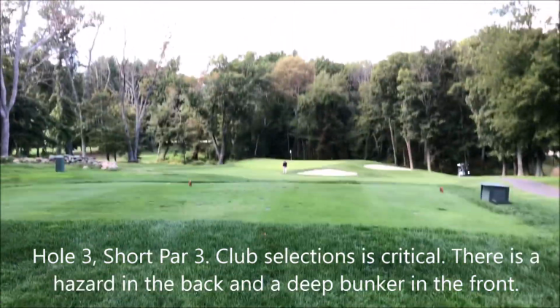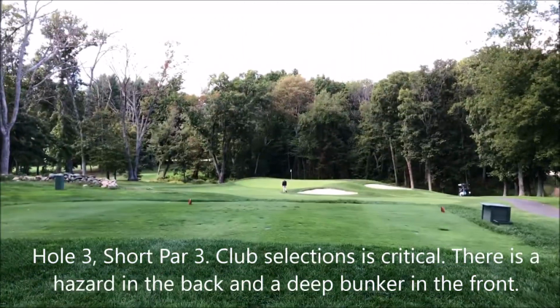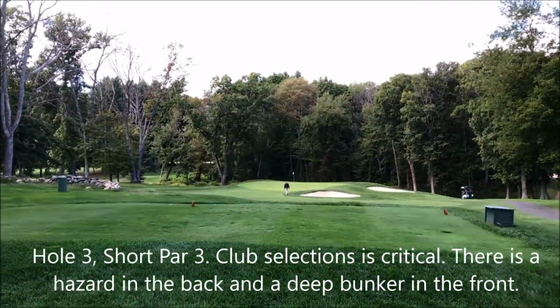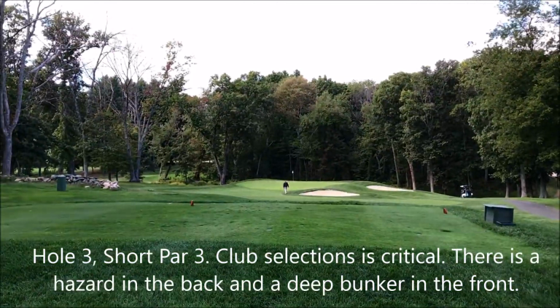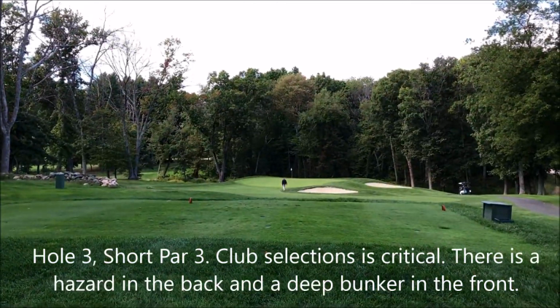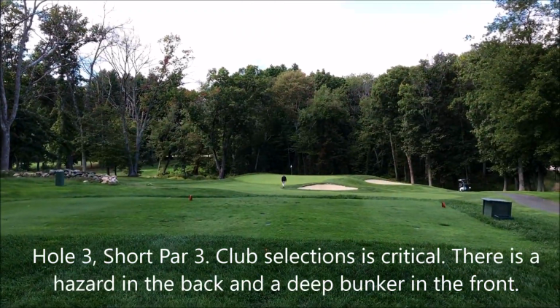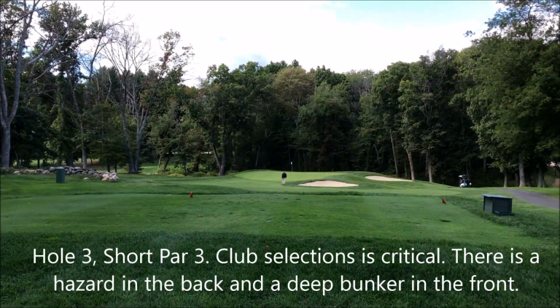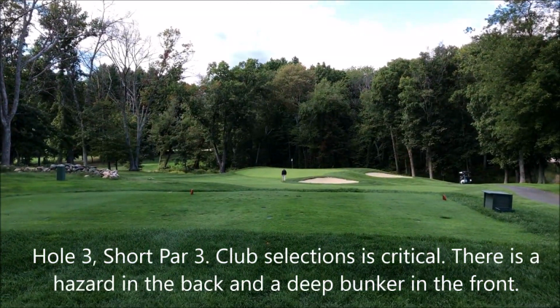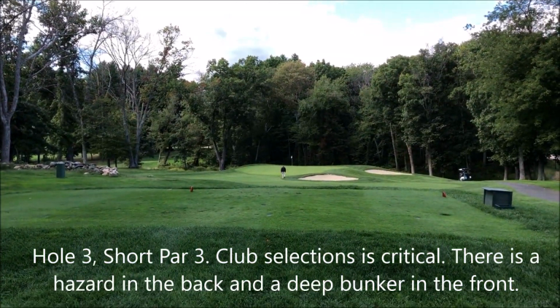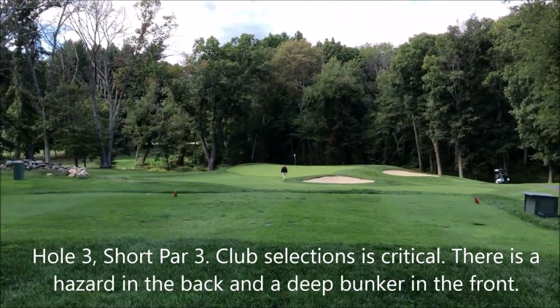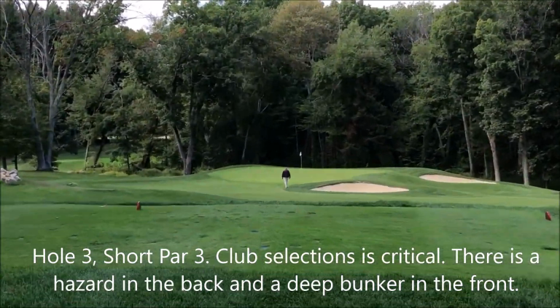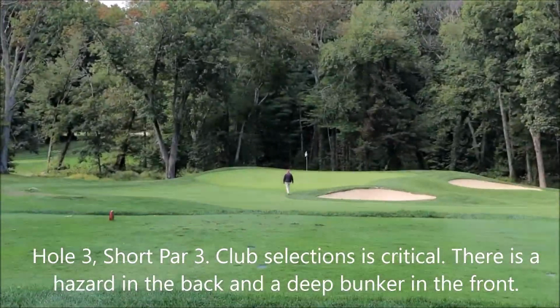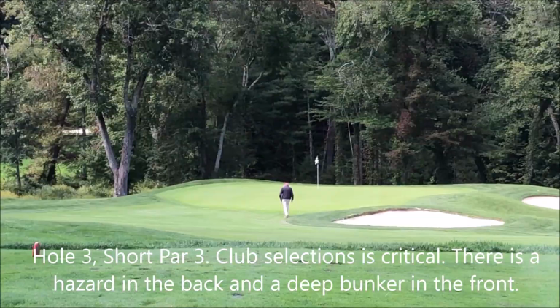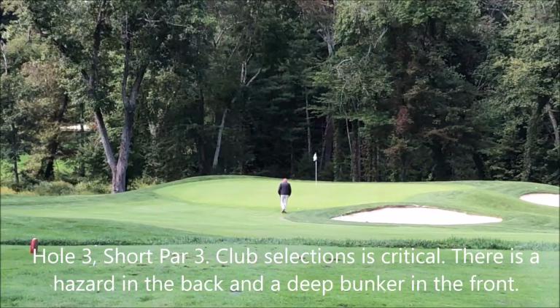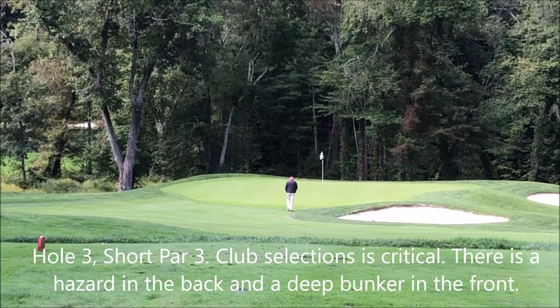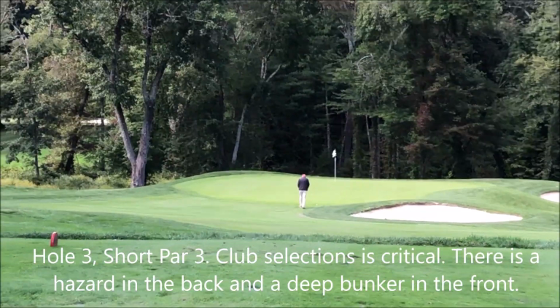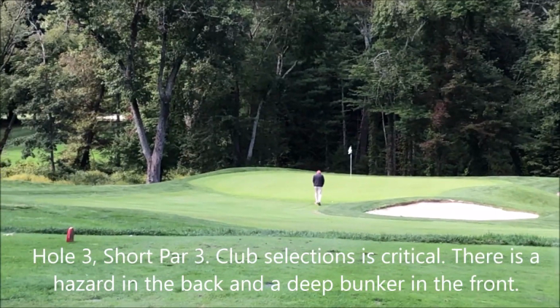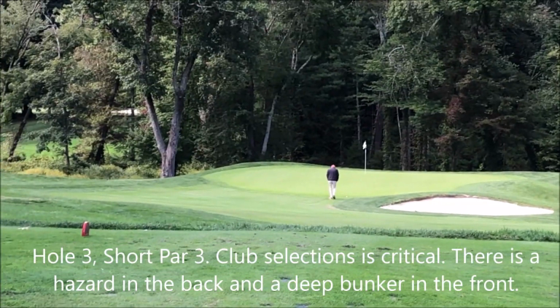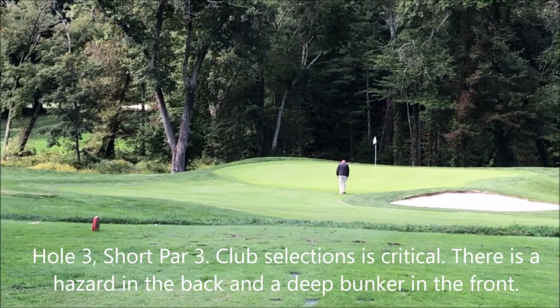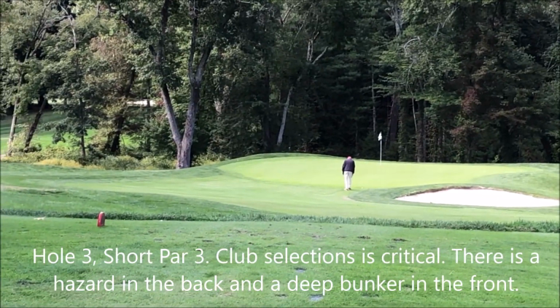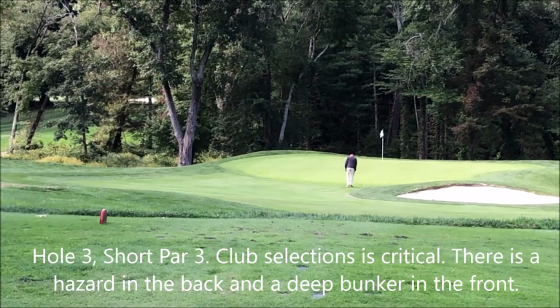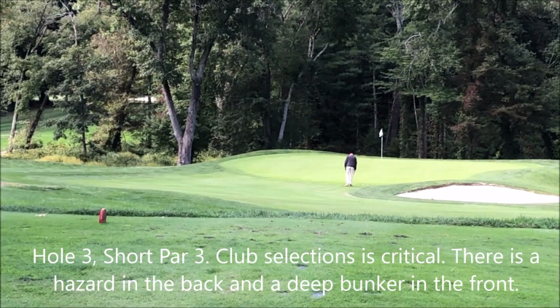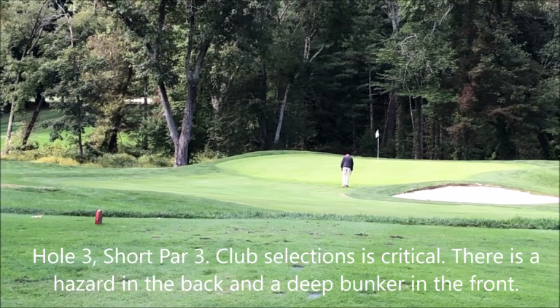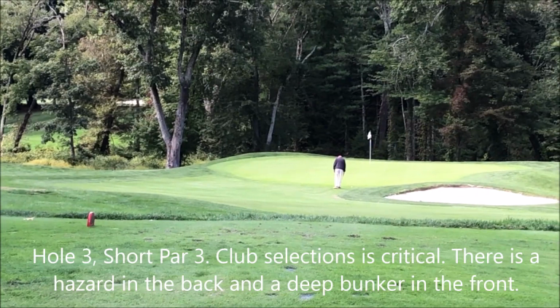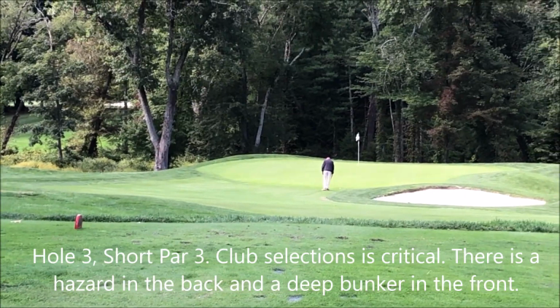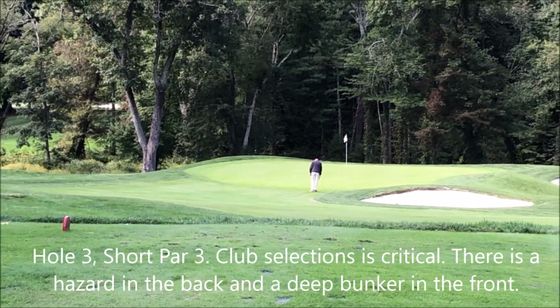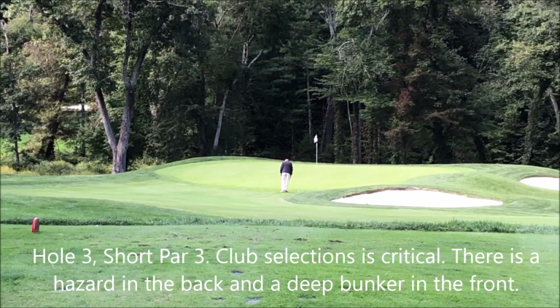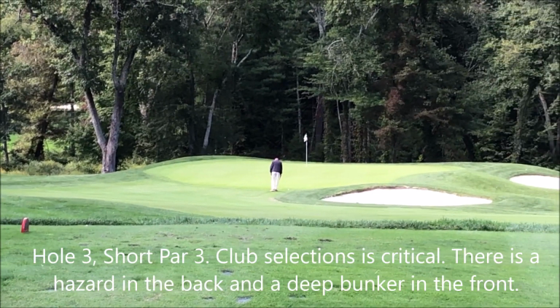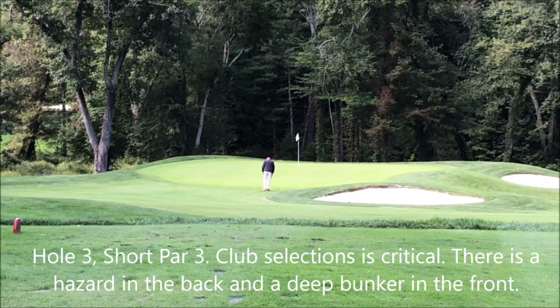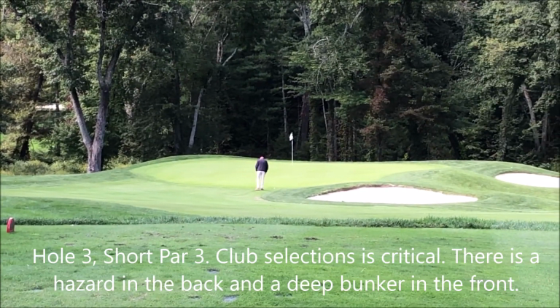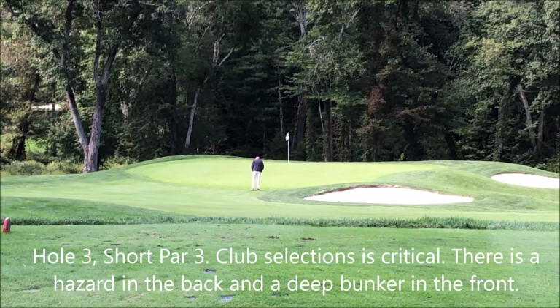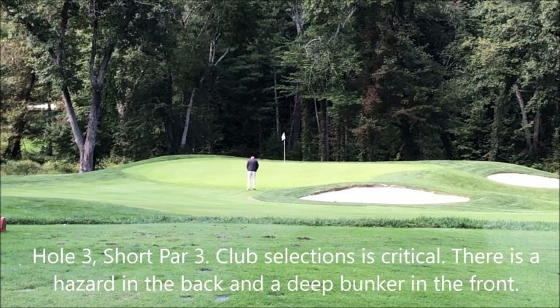This is the third hole. It's a par three and it's a short one — only about 90 yards.